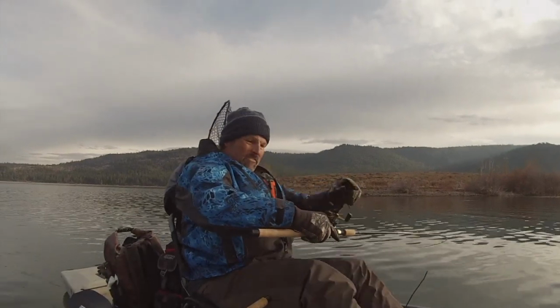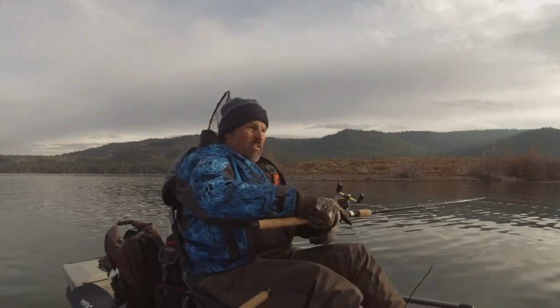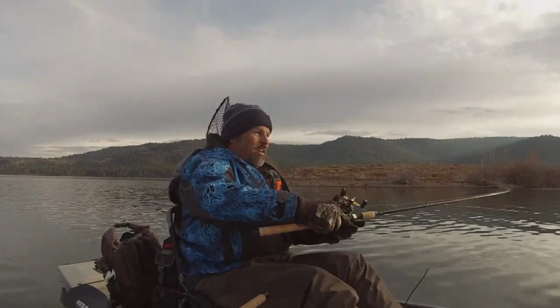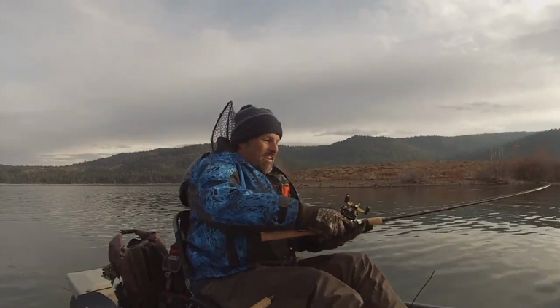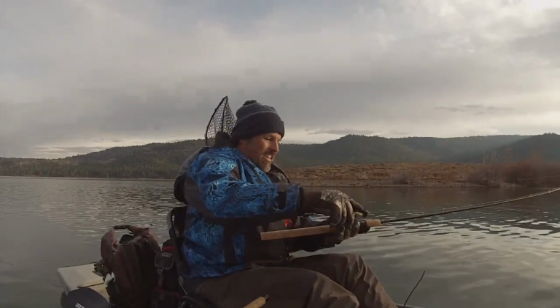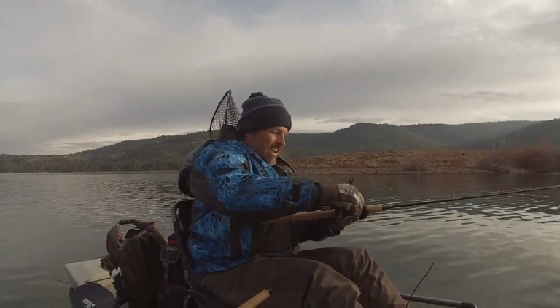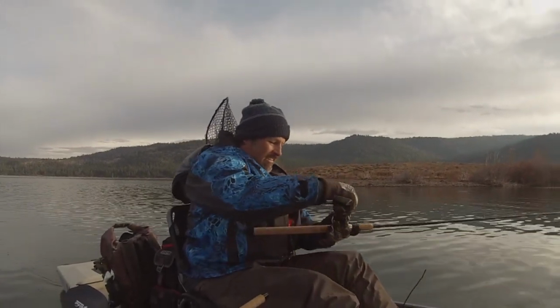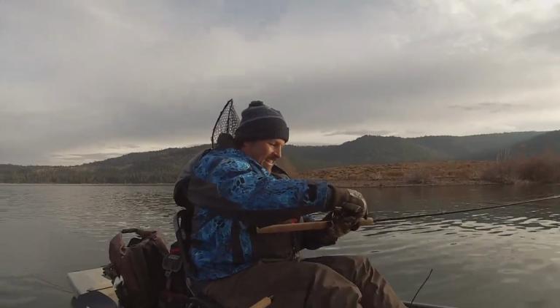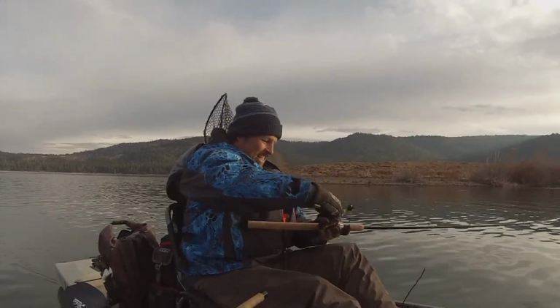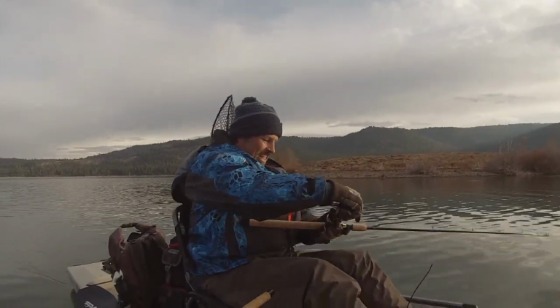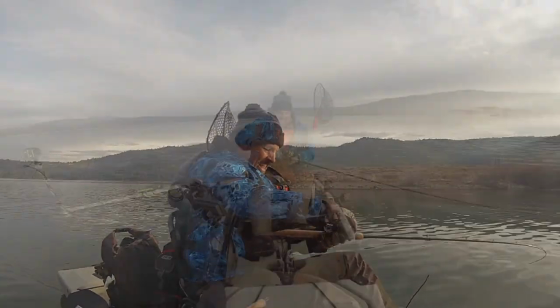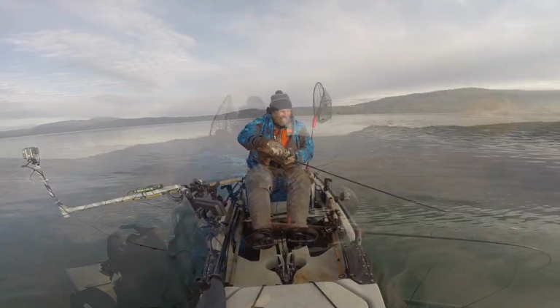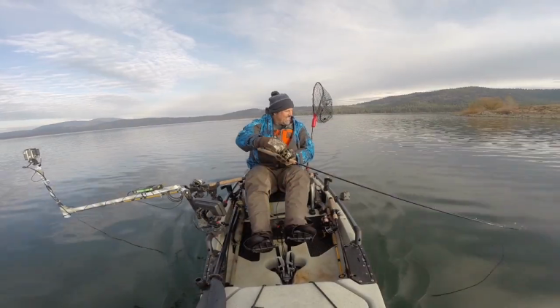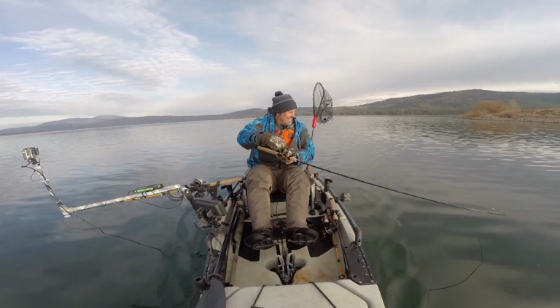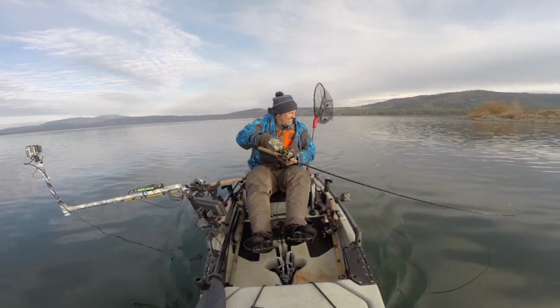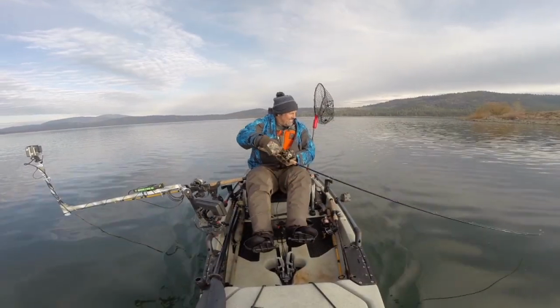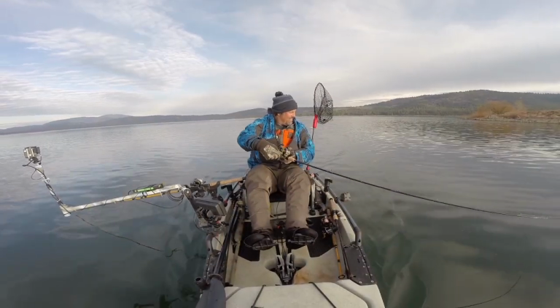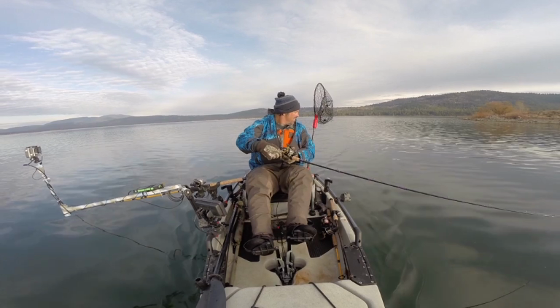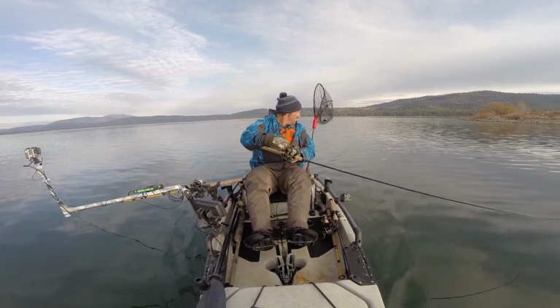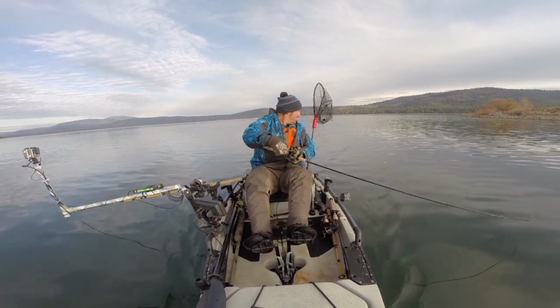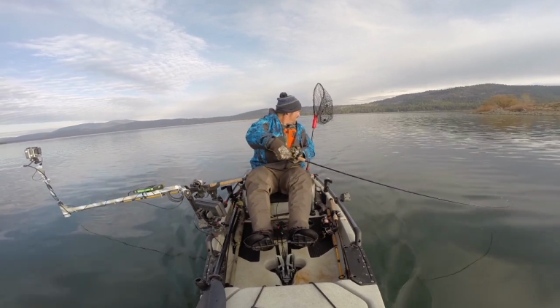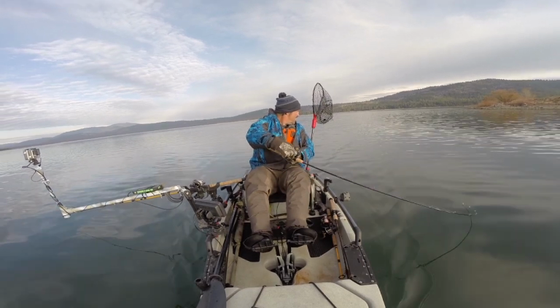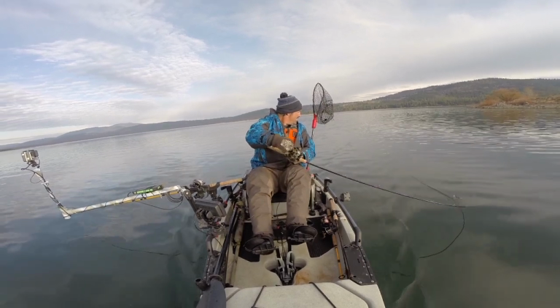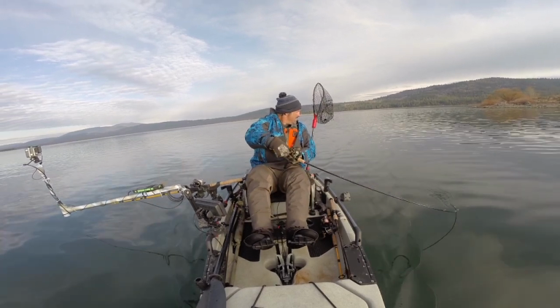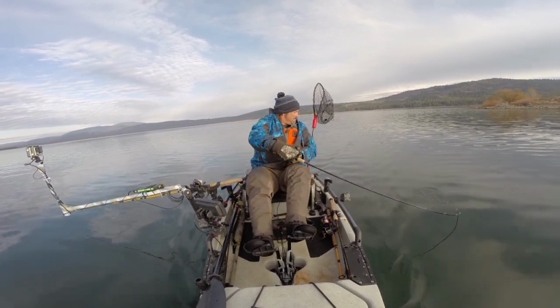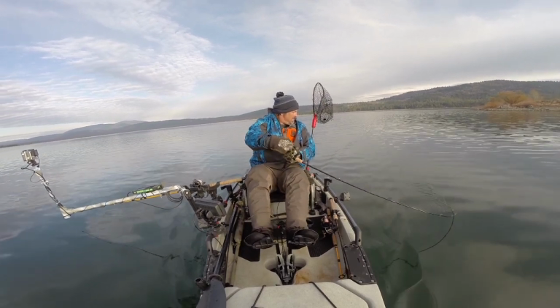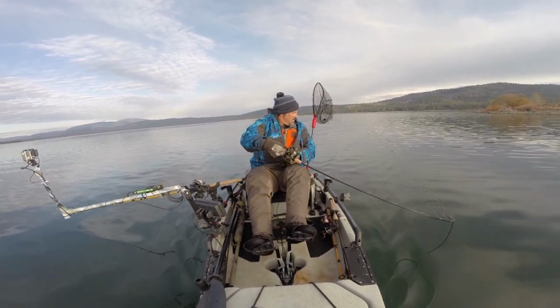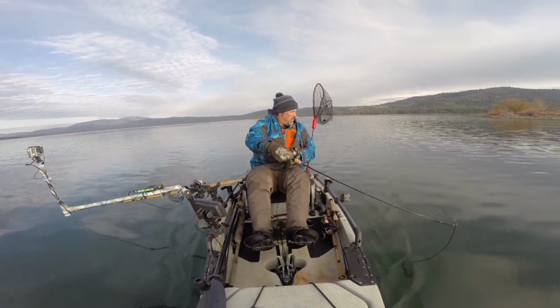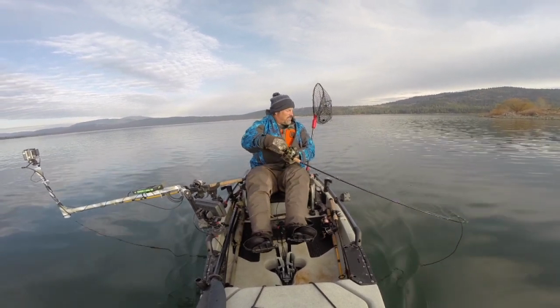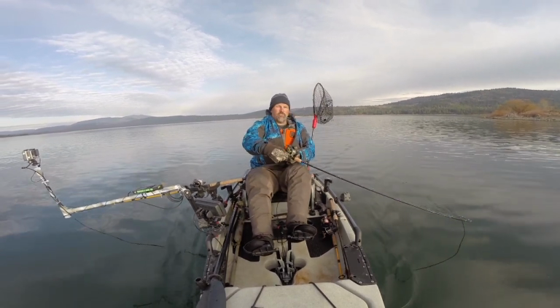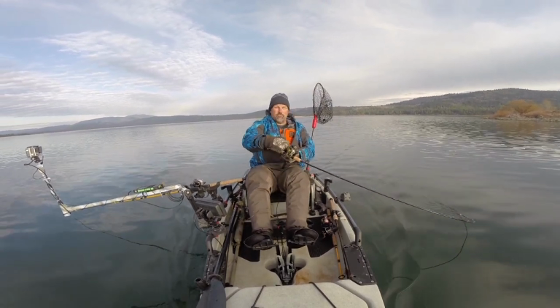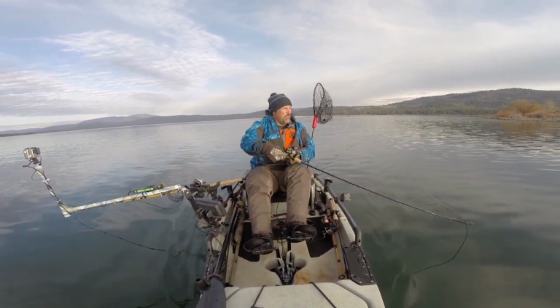He's running while I was letting the line out. He's charging the boat.